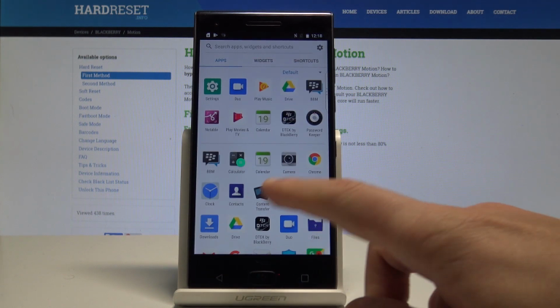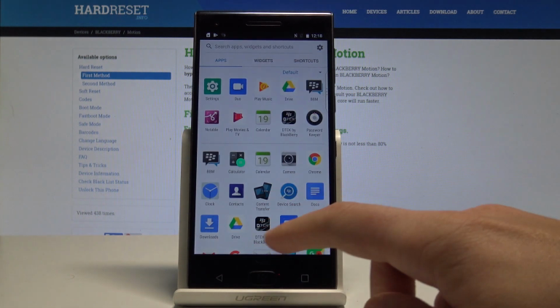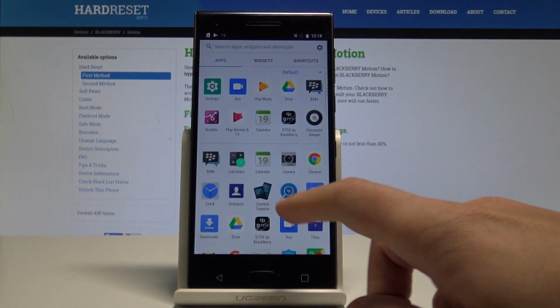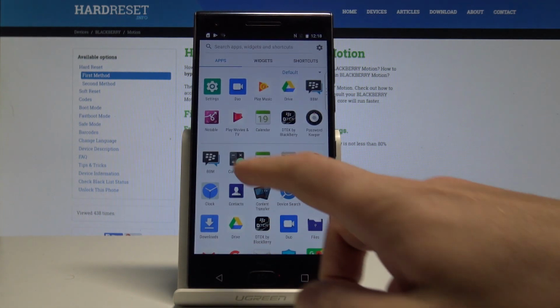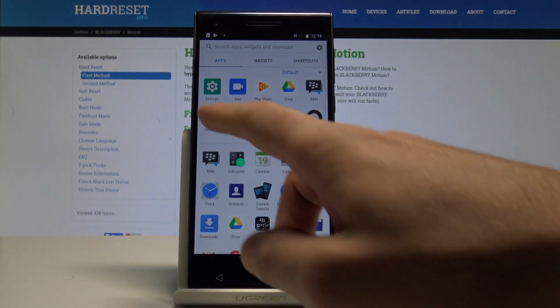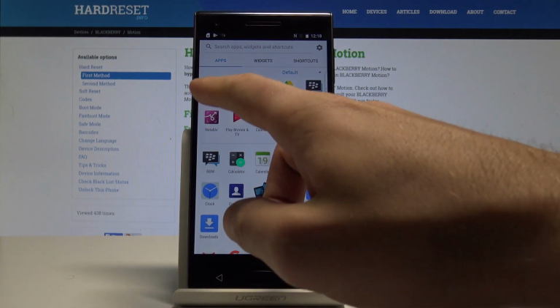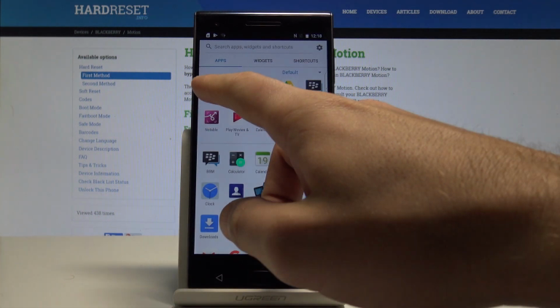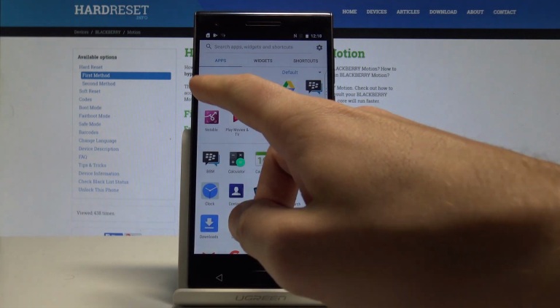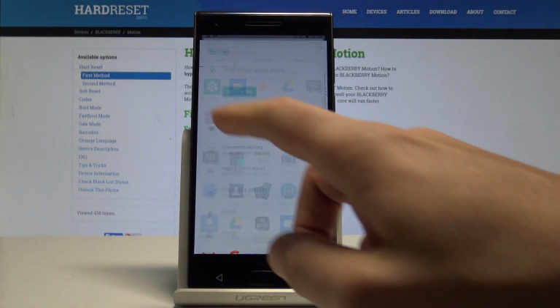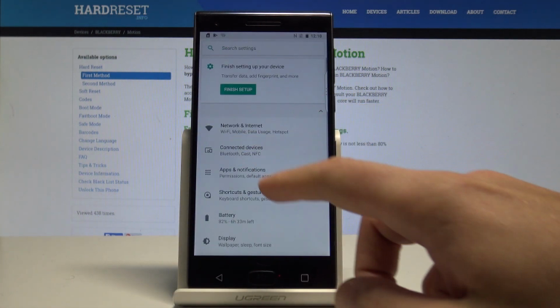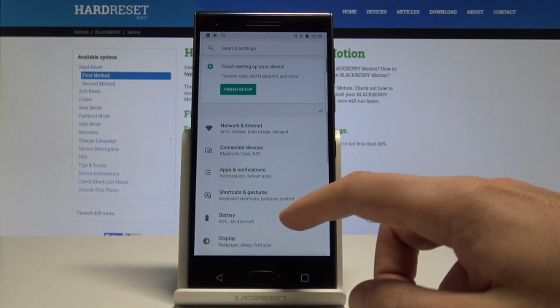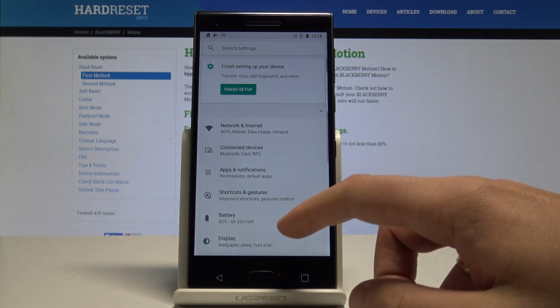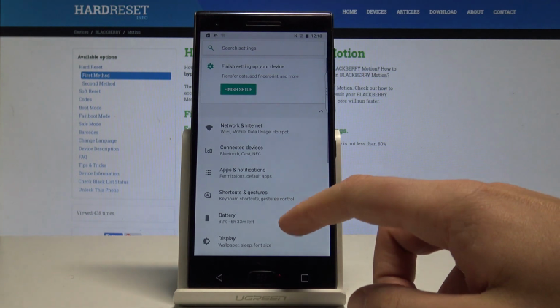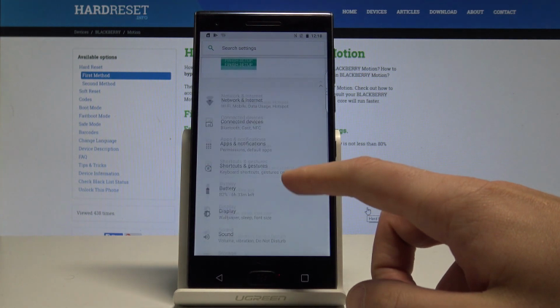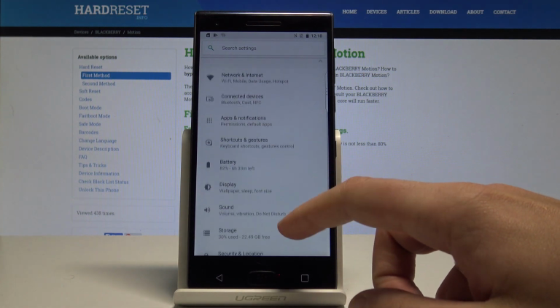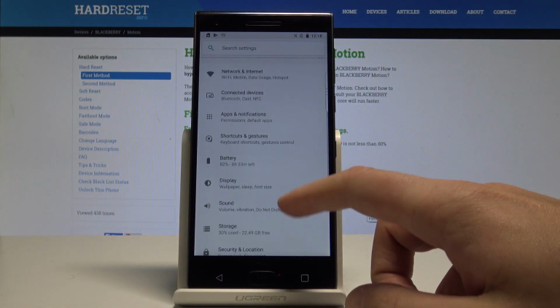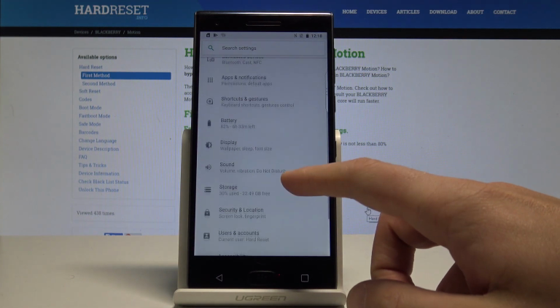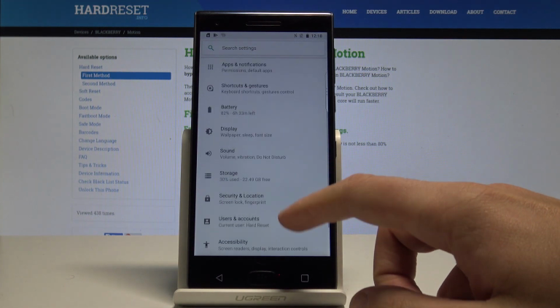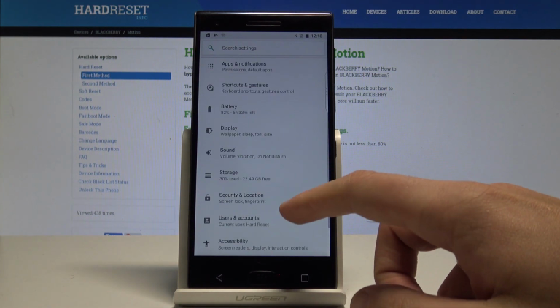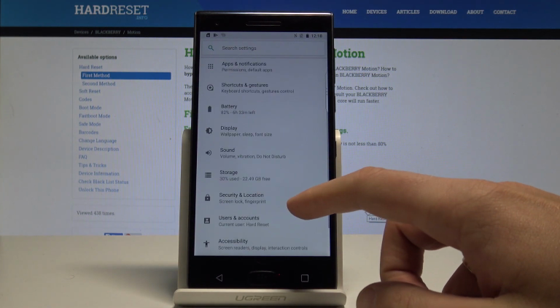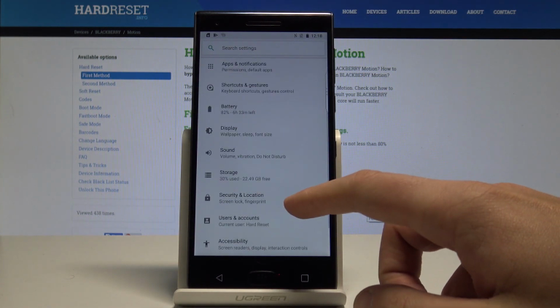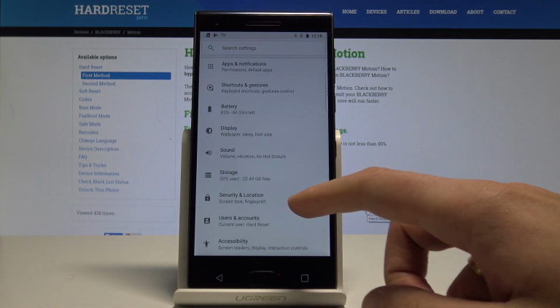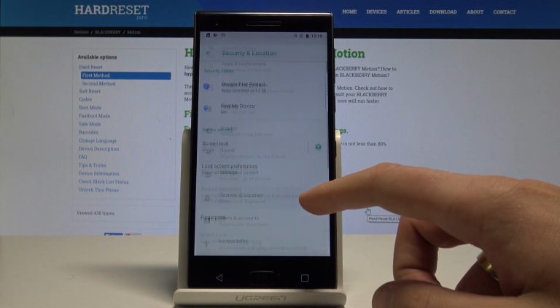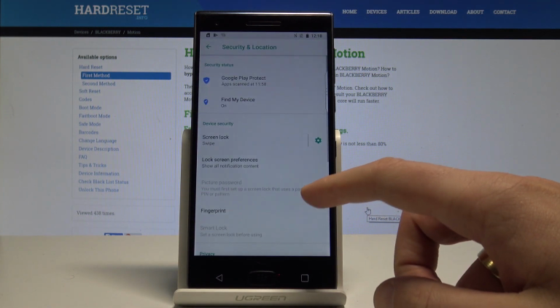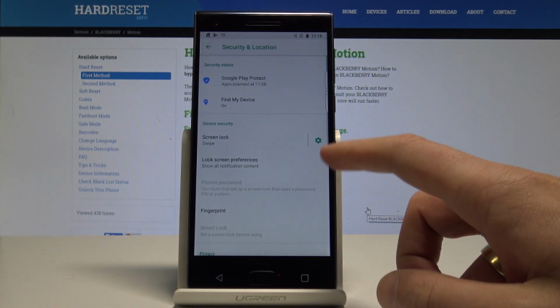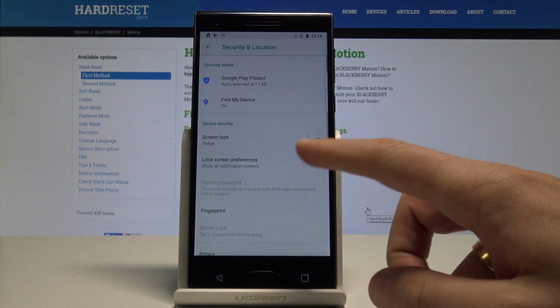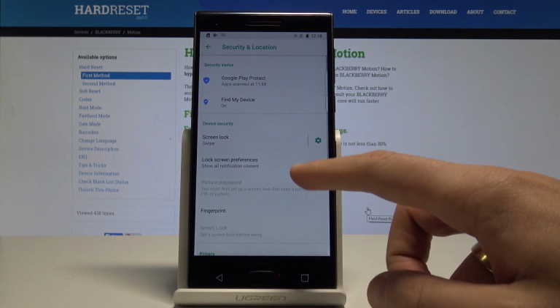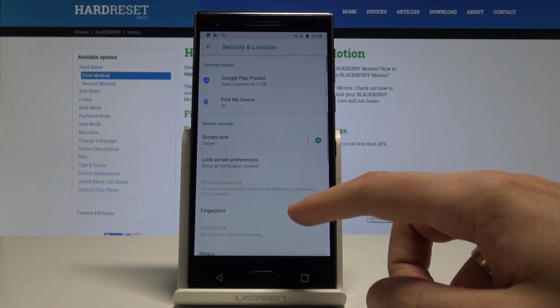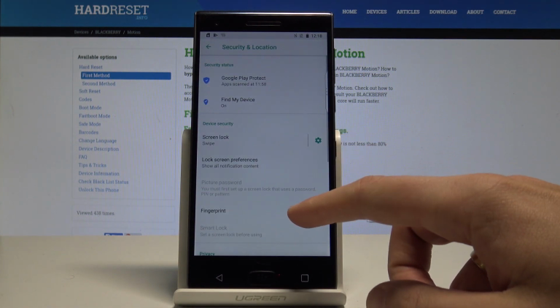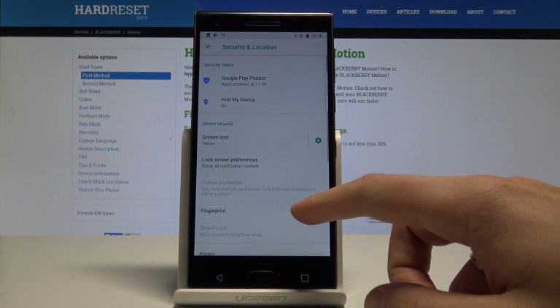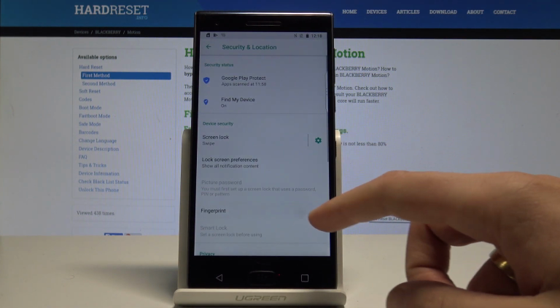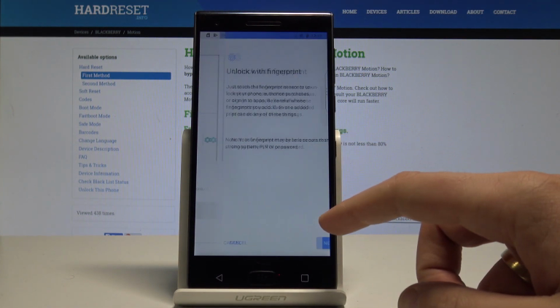Here you need to find the Settings, scroll down and choose Security and Location, then choose Fingerprint.